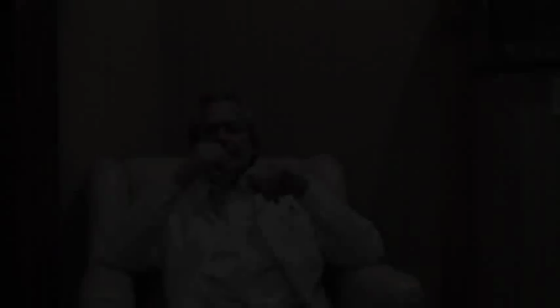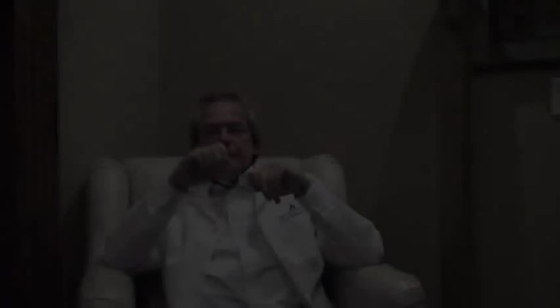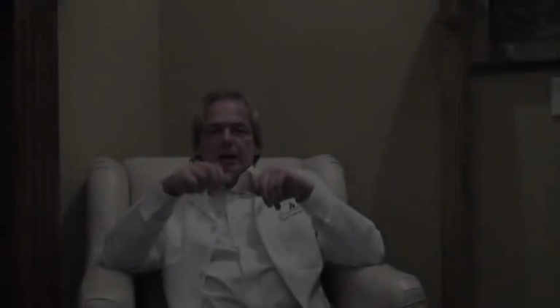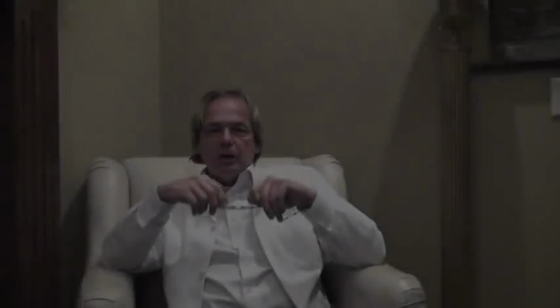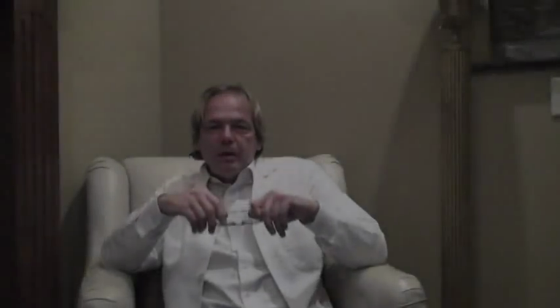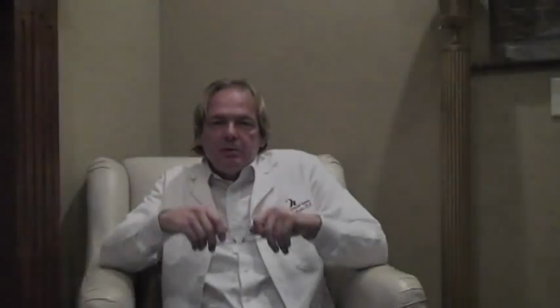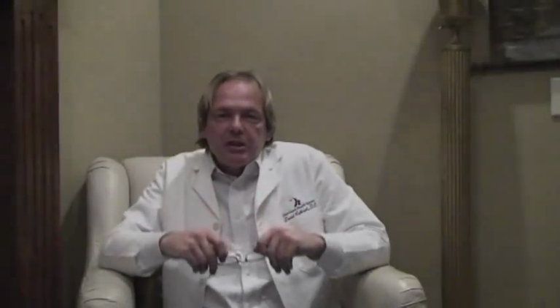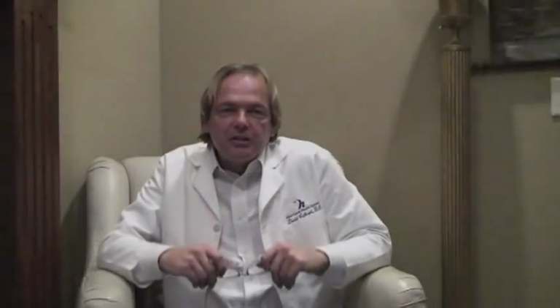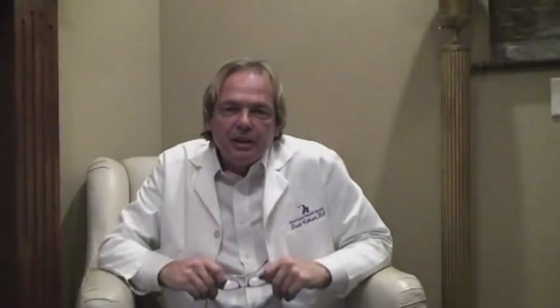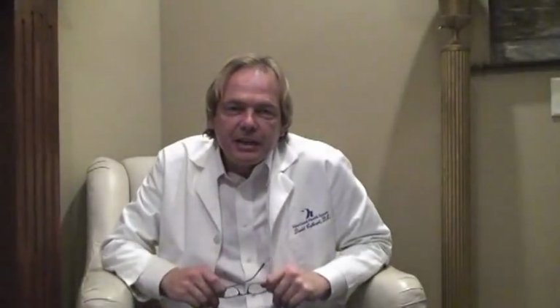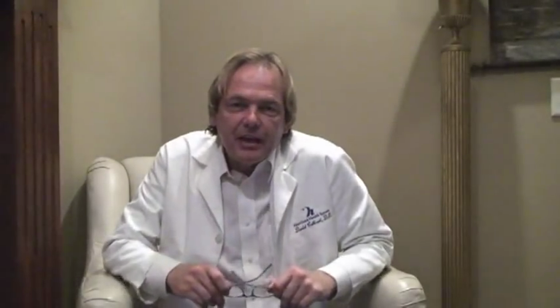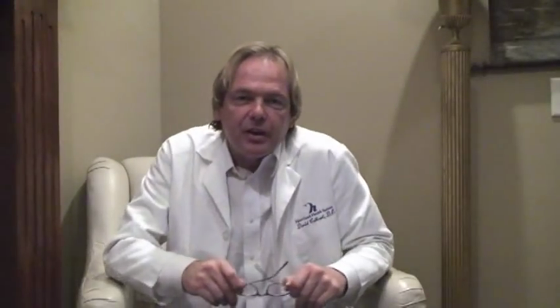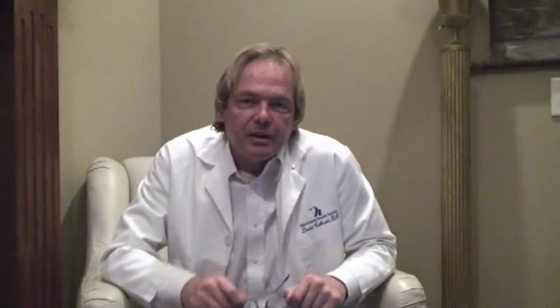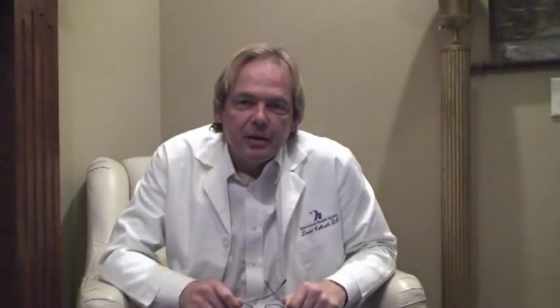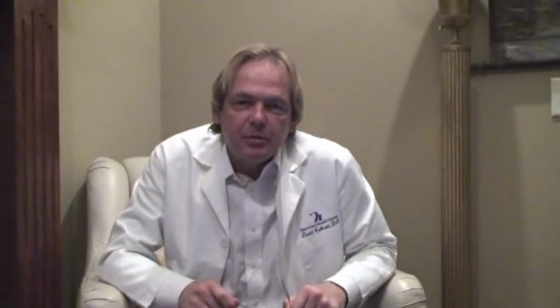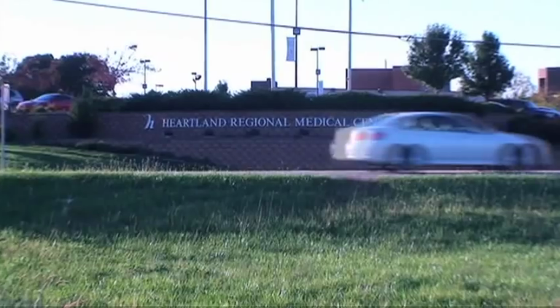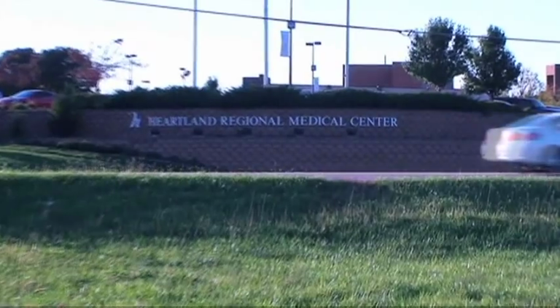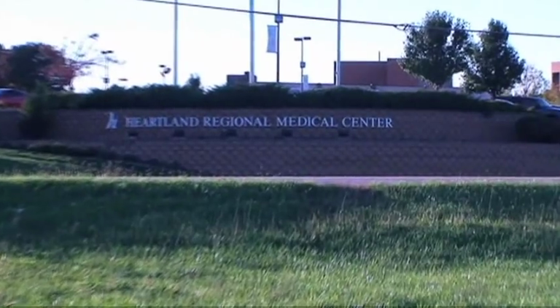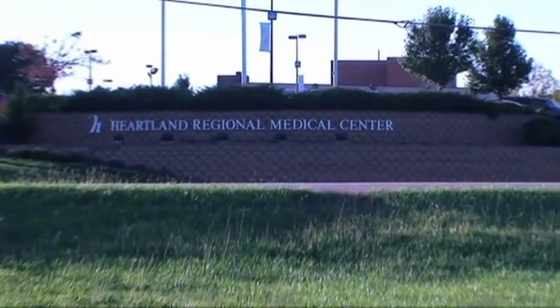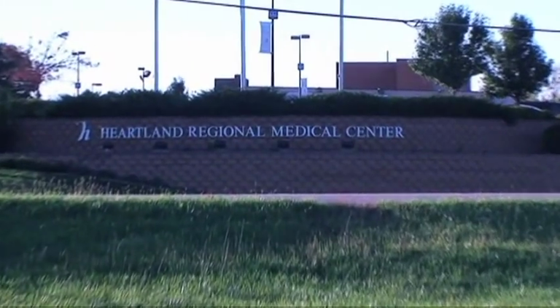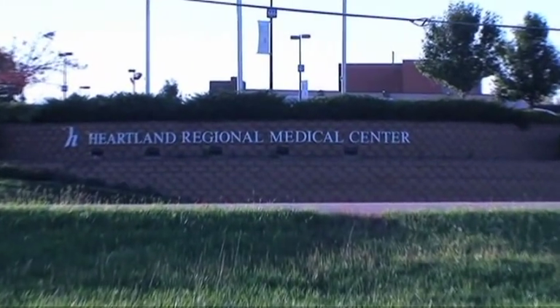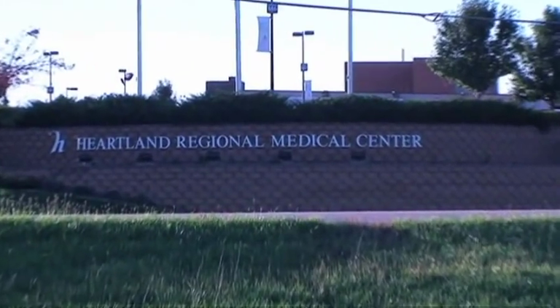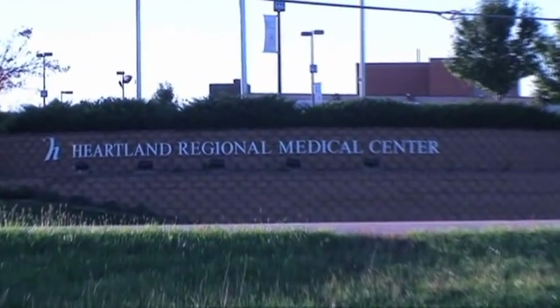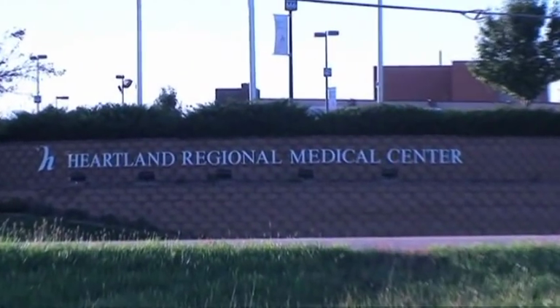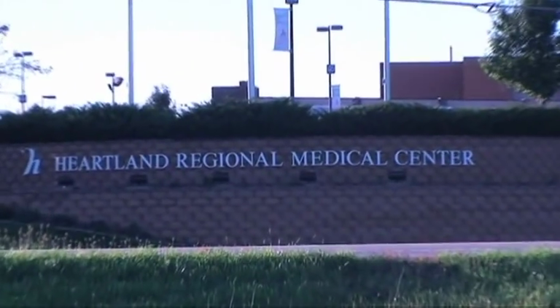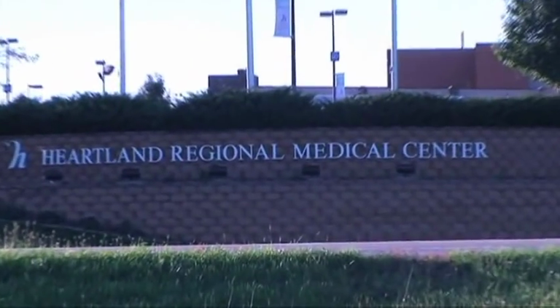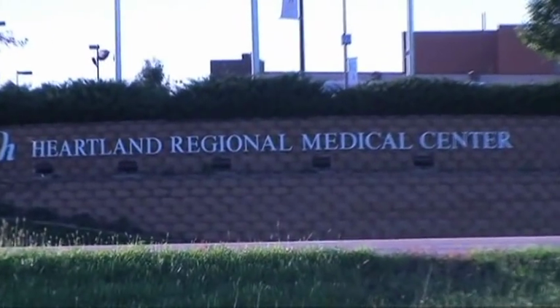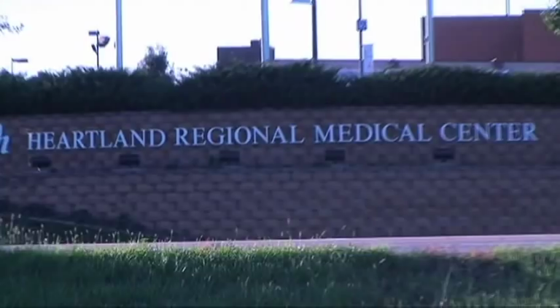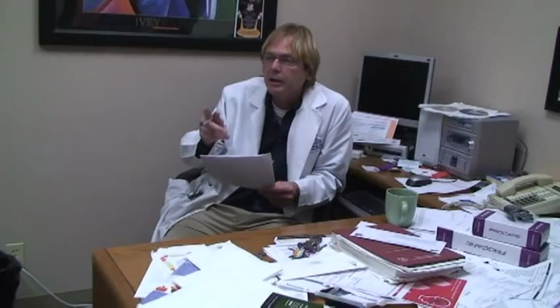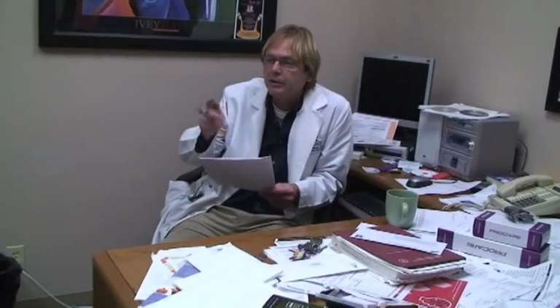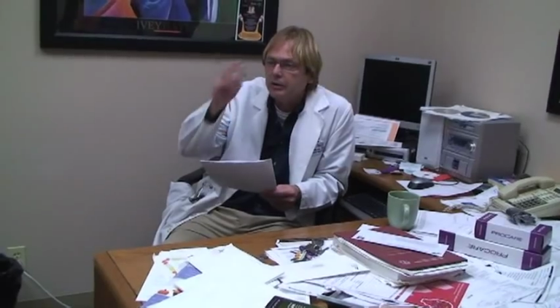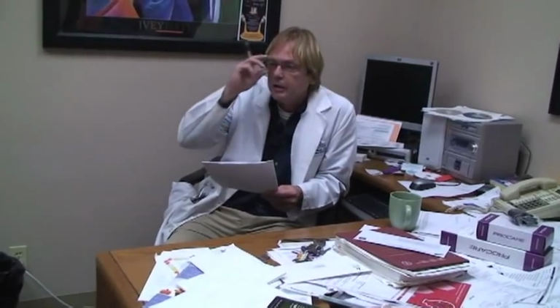Hello, my name is Dr. David Cathcart, and I'm from Heartland Regional Medical Center in St. Joseph, Missouri.